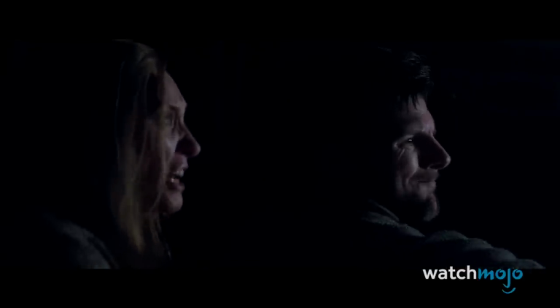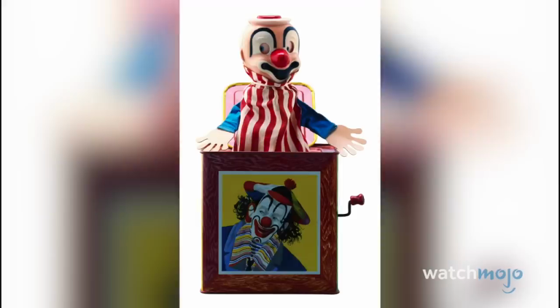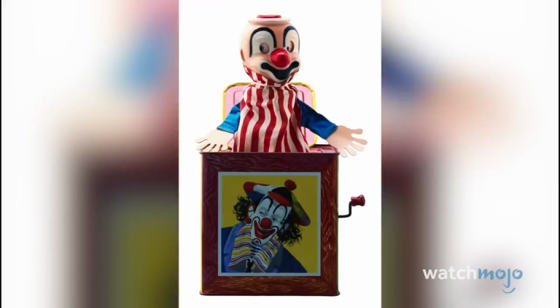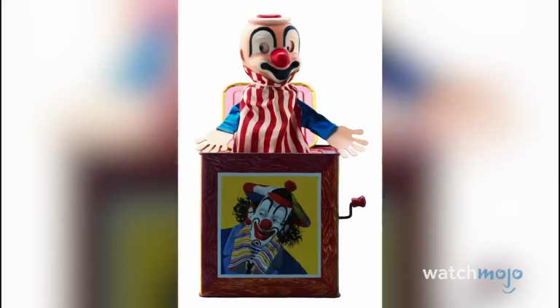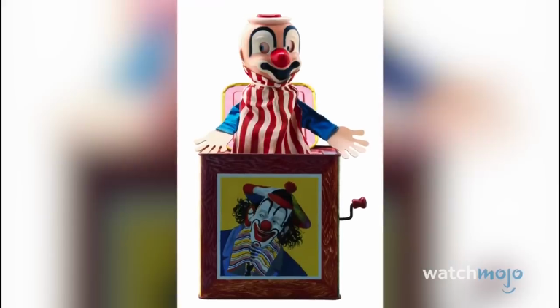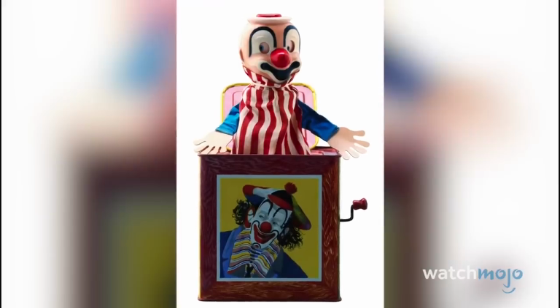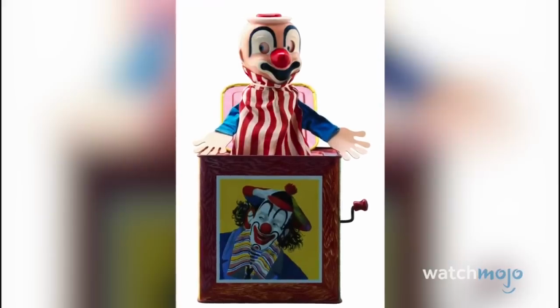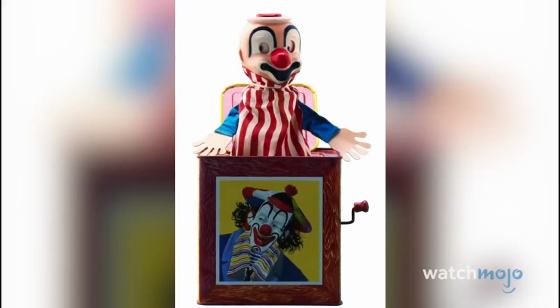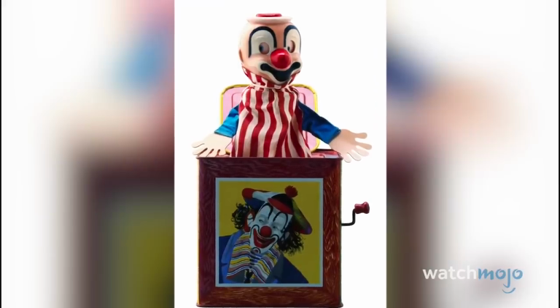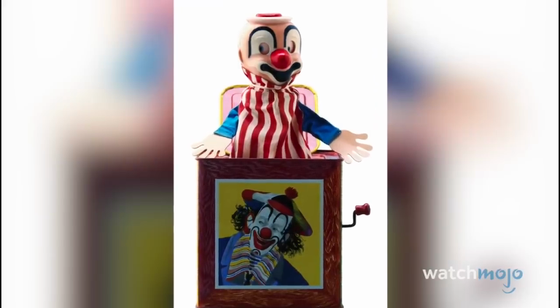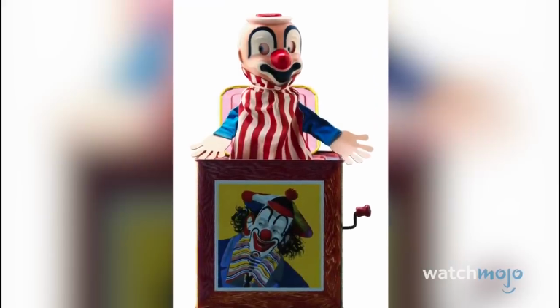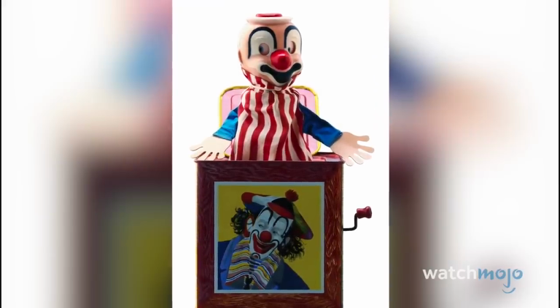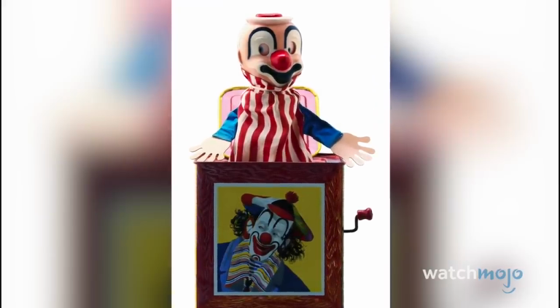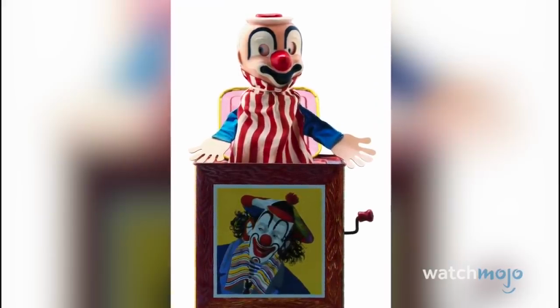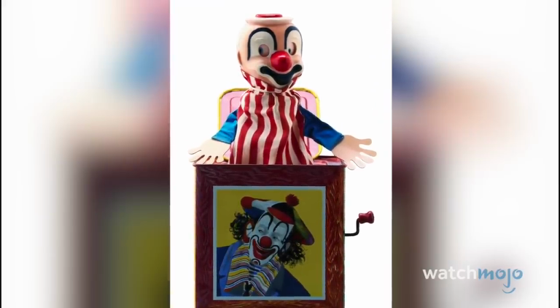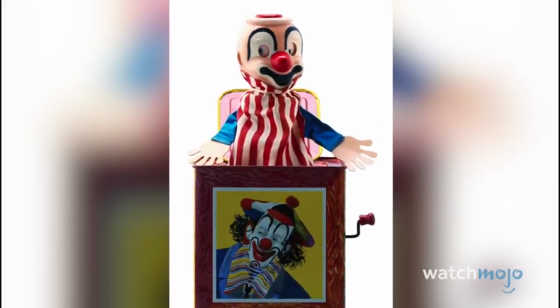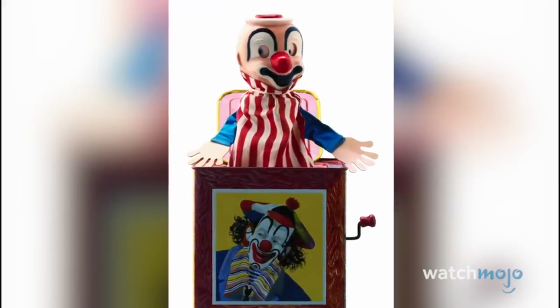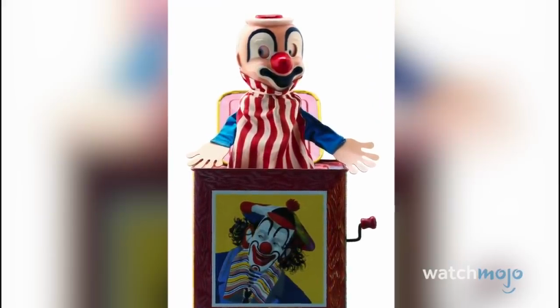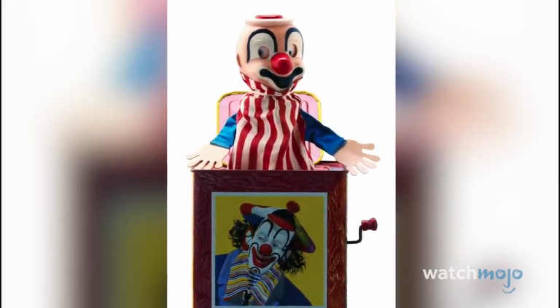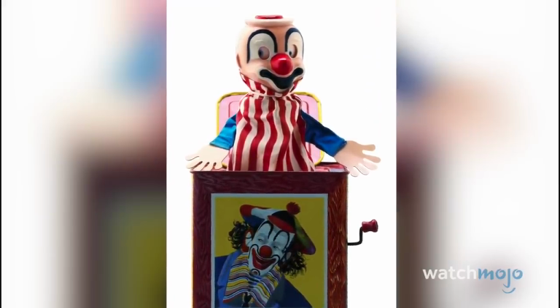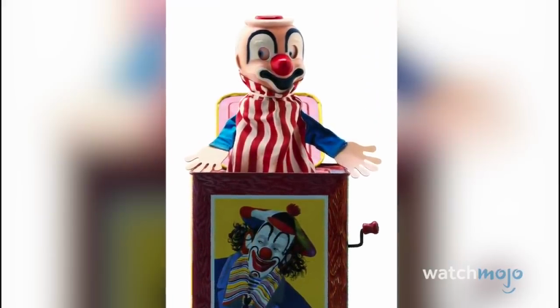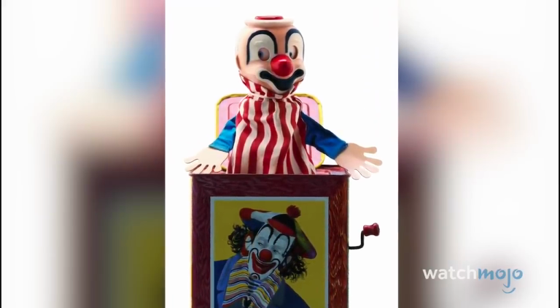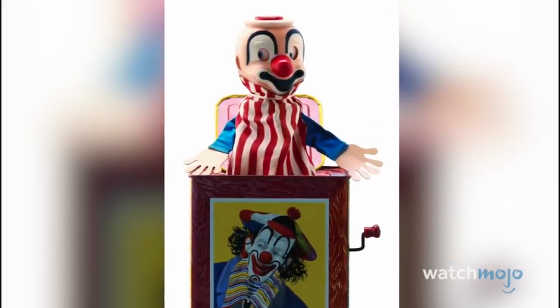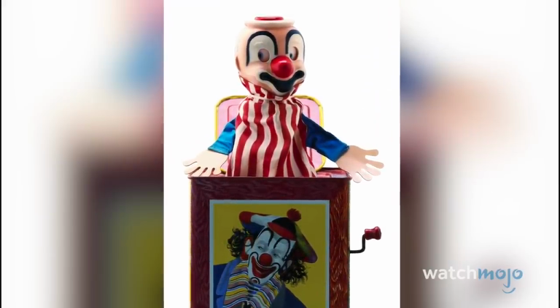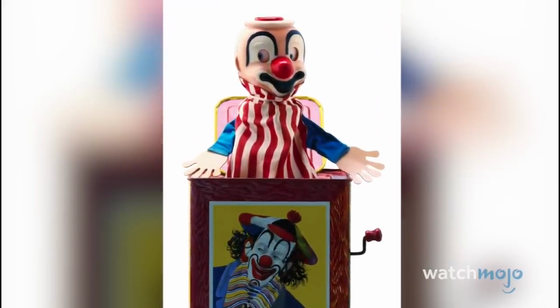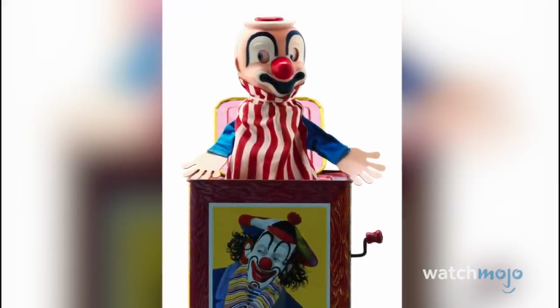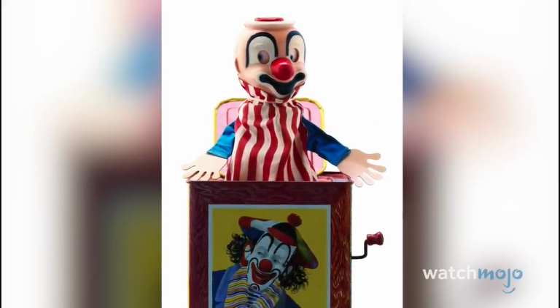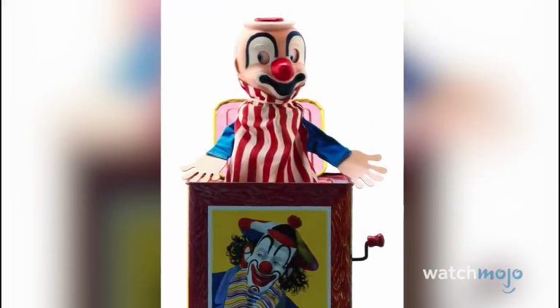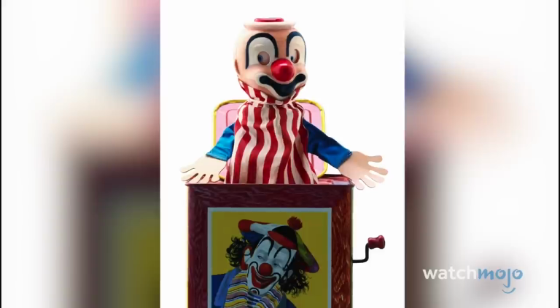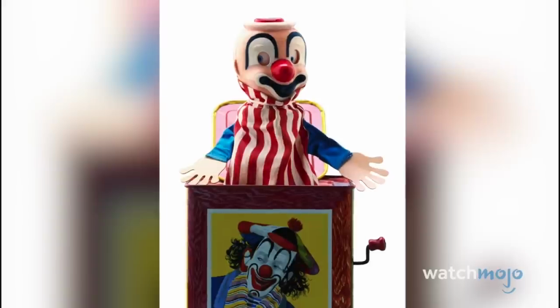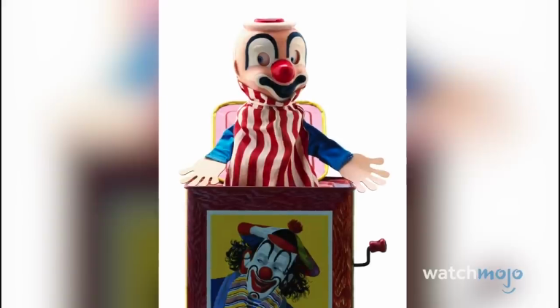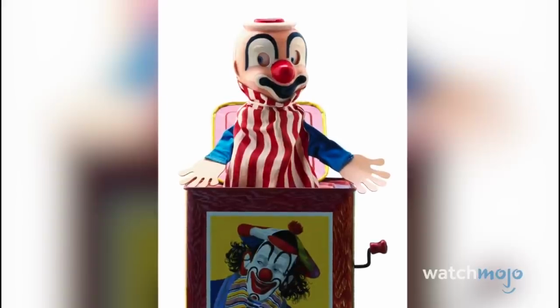Most vintage dolls are creepy. These vintage dolls were made specifically to scare you.